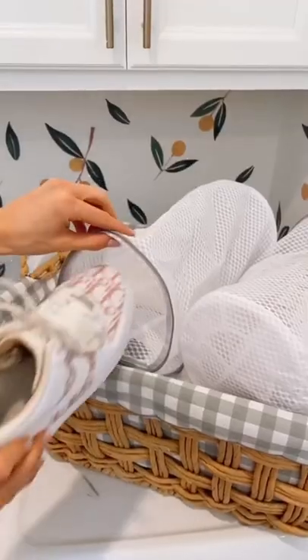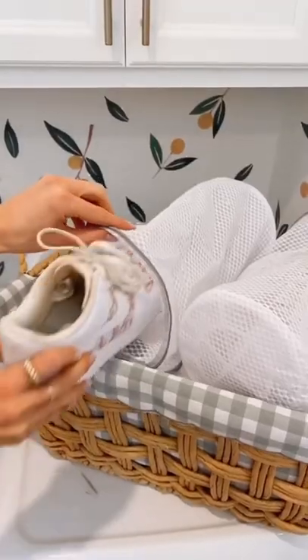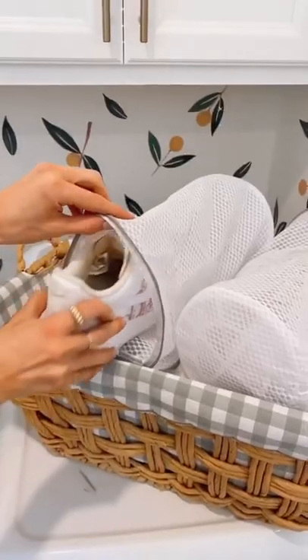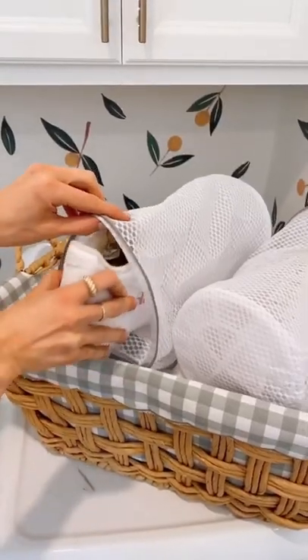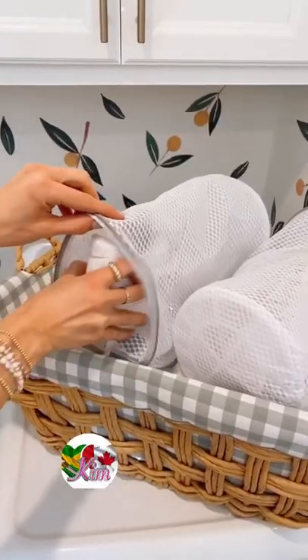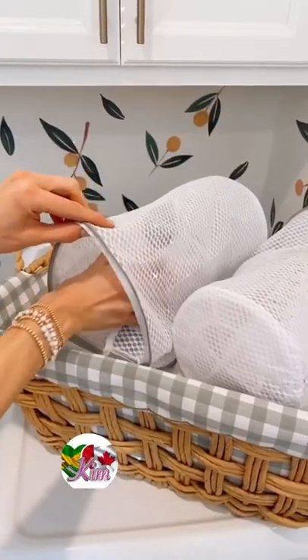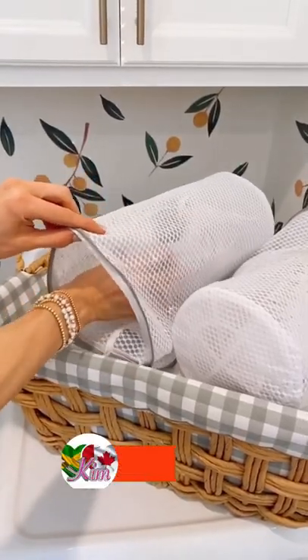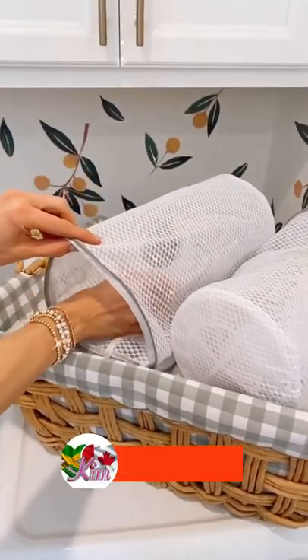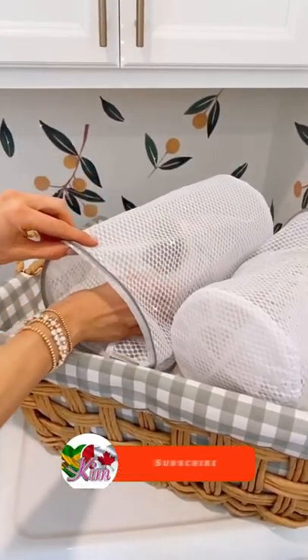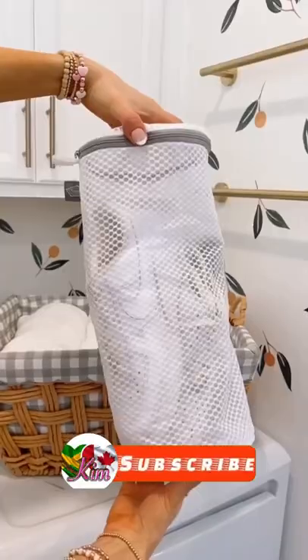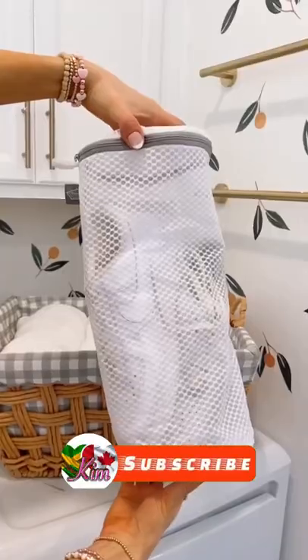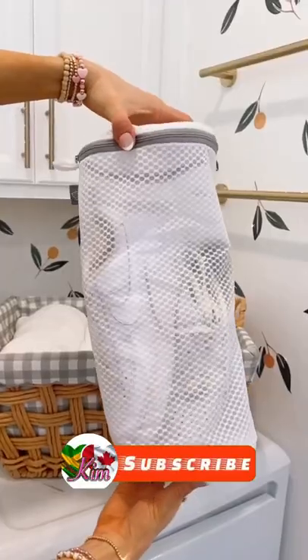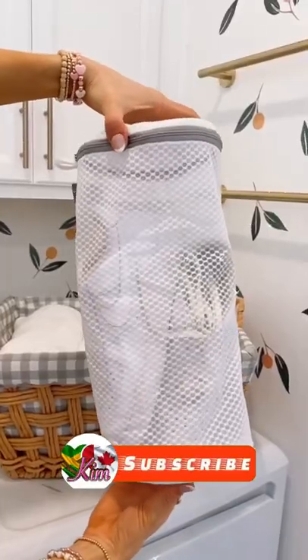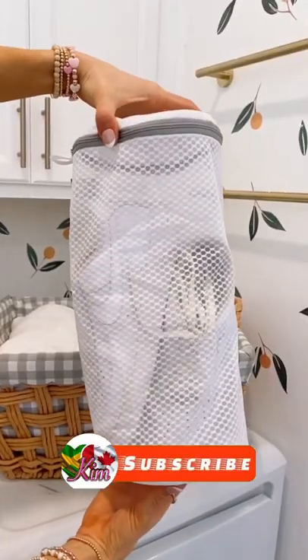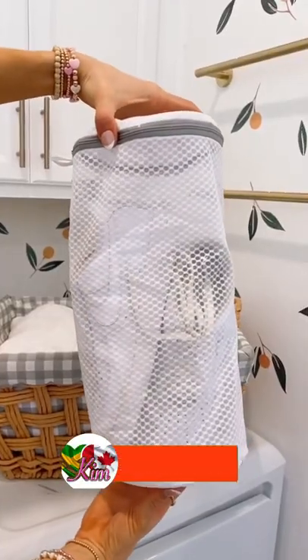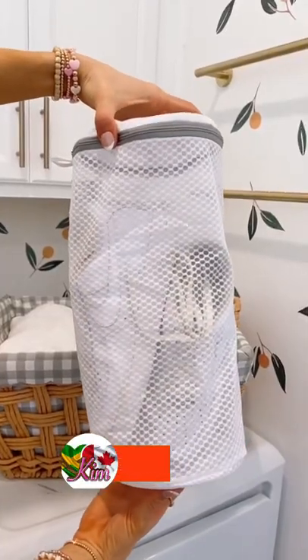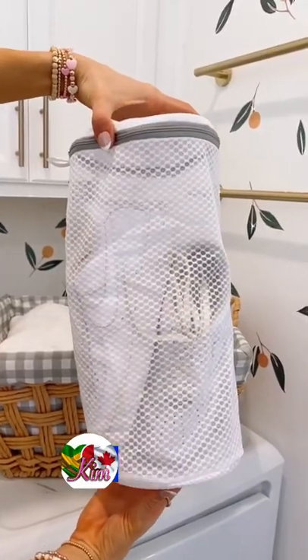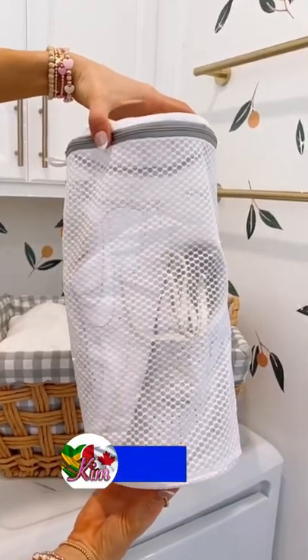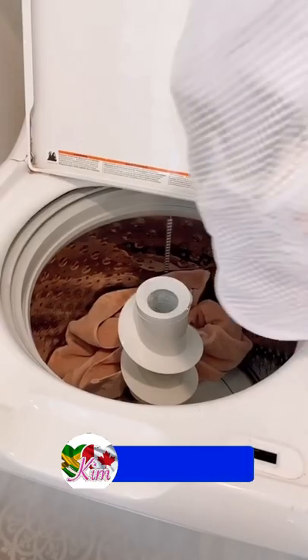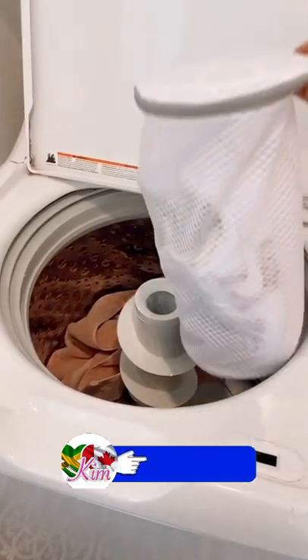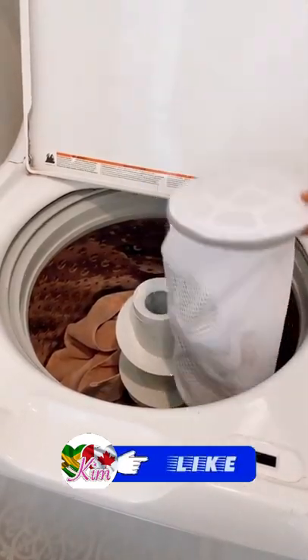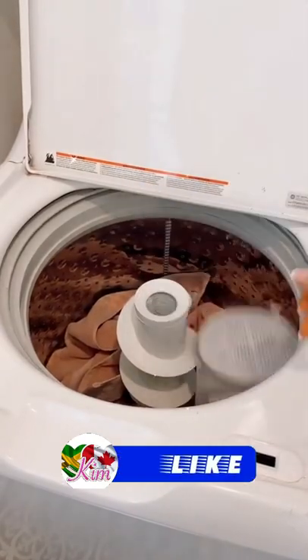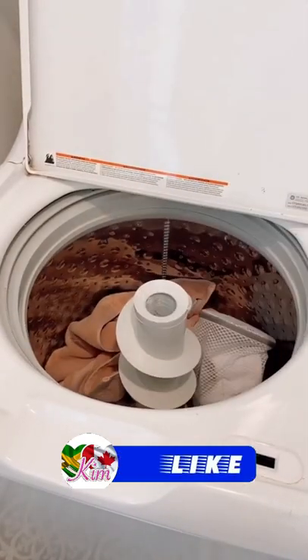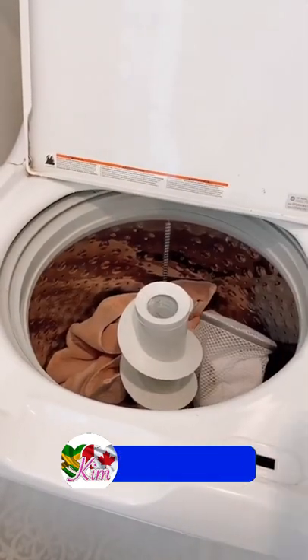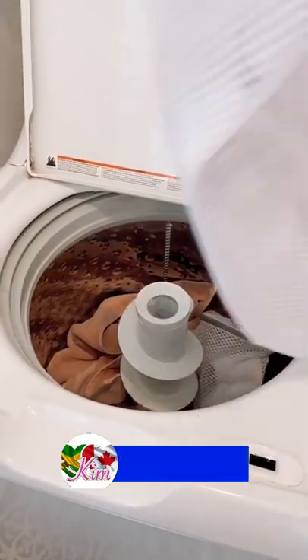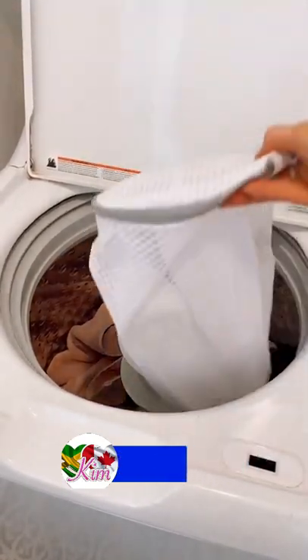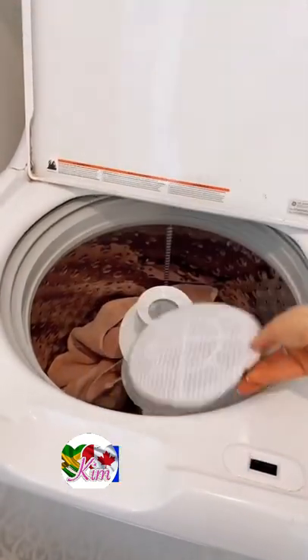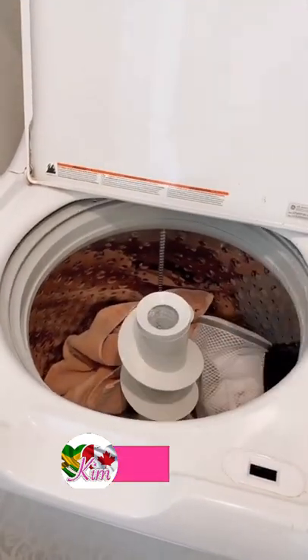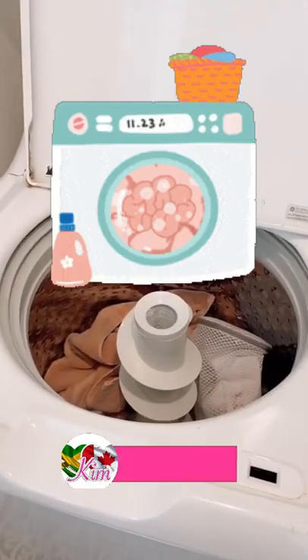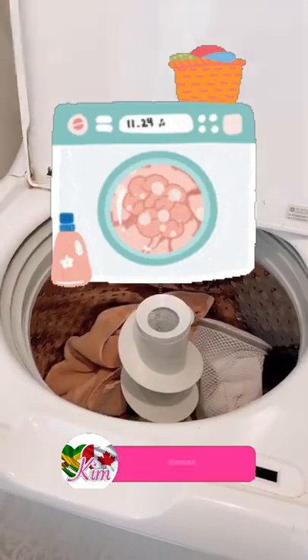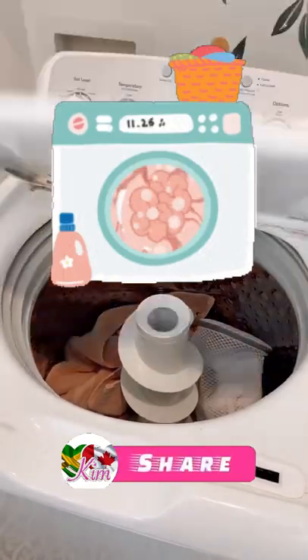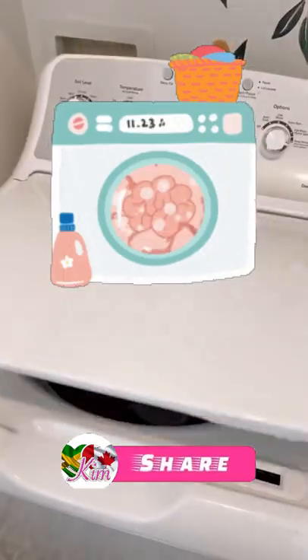Protect your shoes or slippers in the wash with these reusable cleaning bags. These bags can also be used to separate your shoes from clothes when traveling.